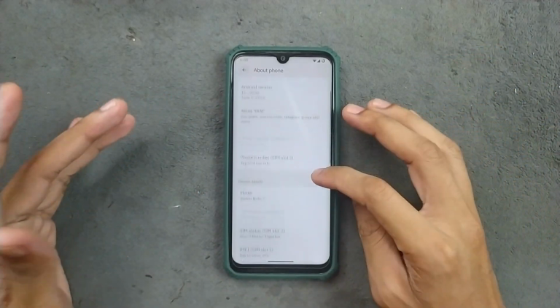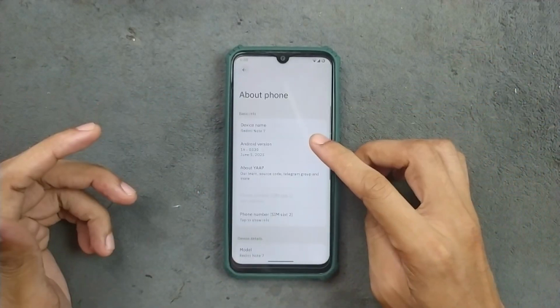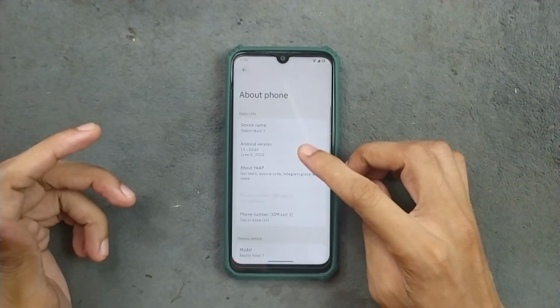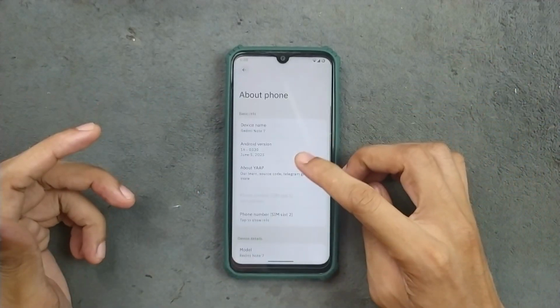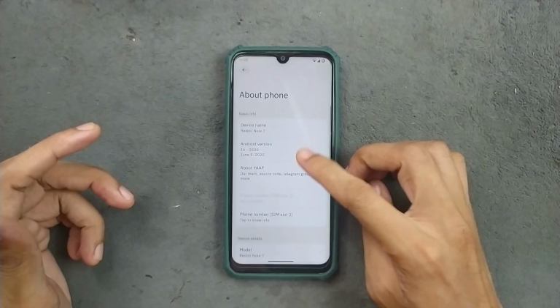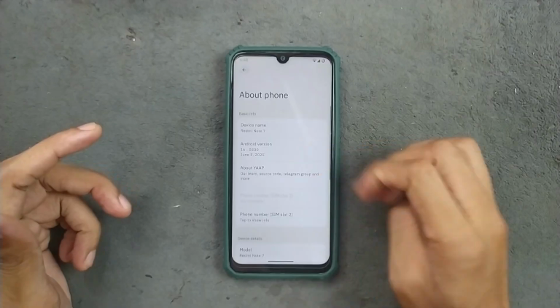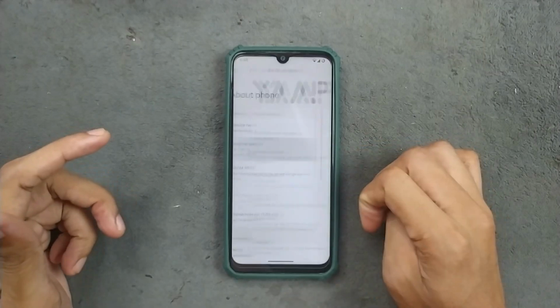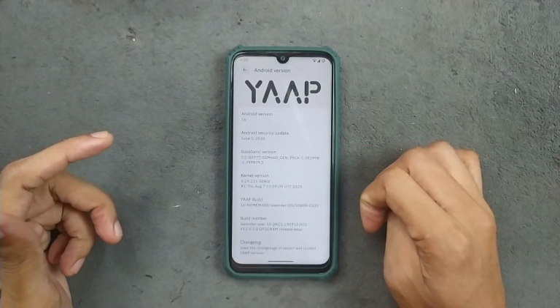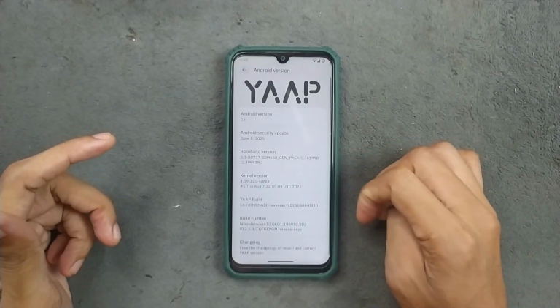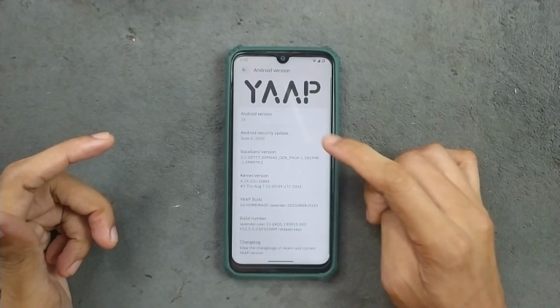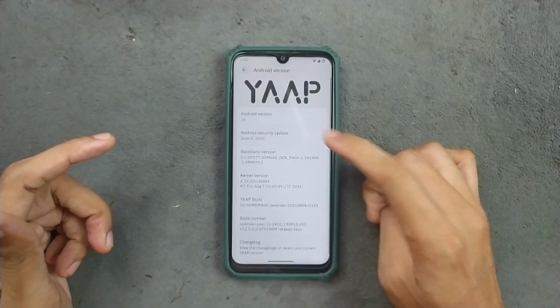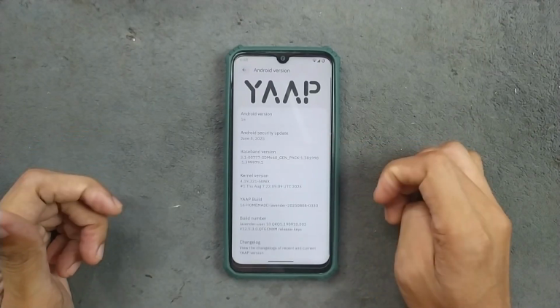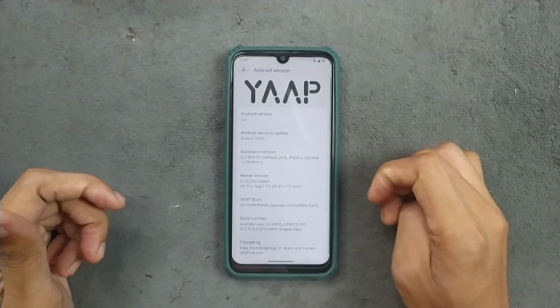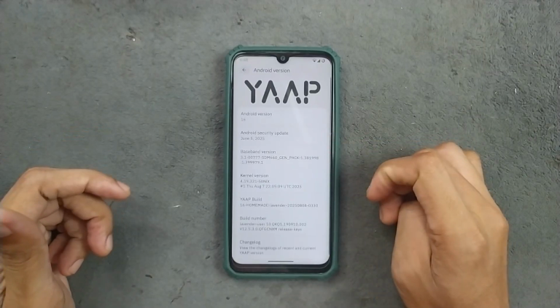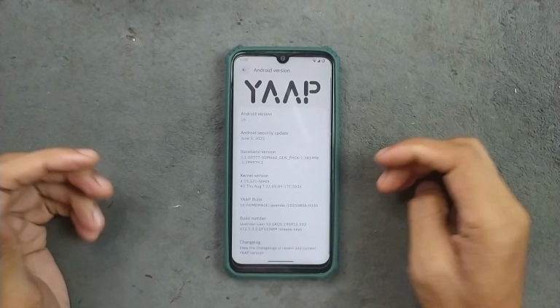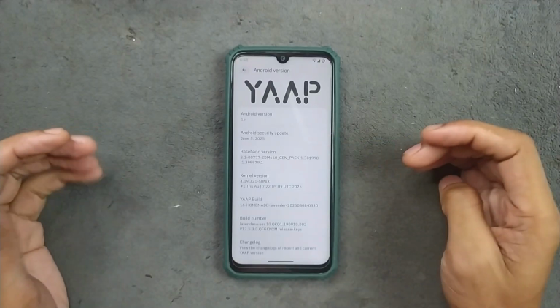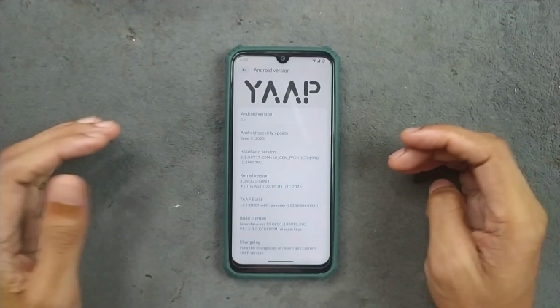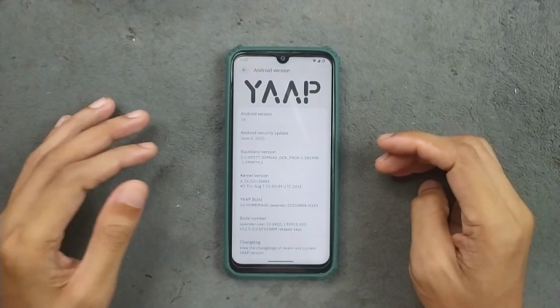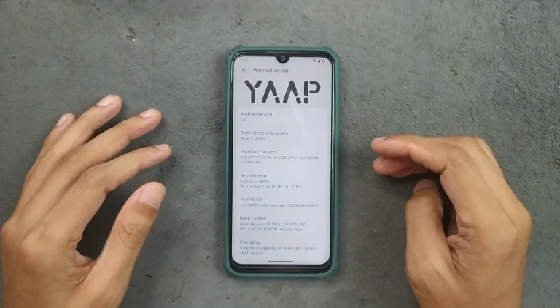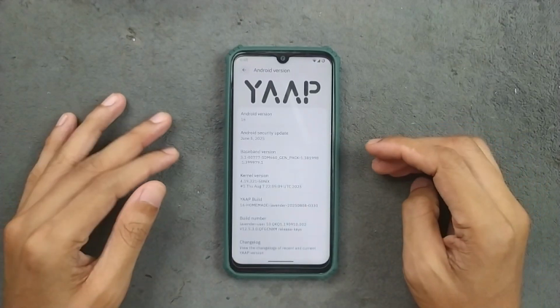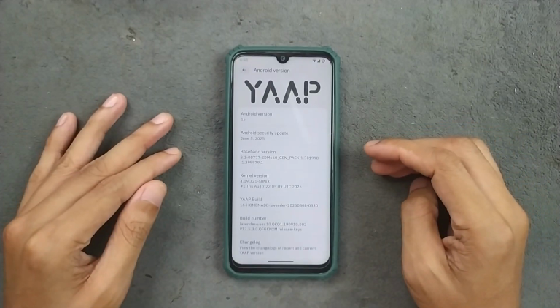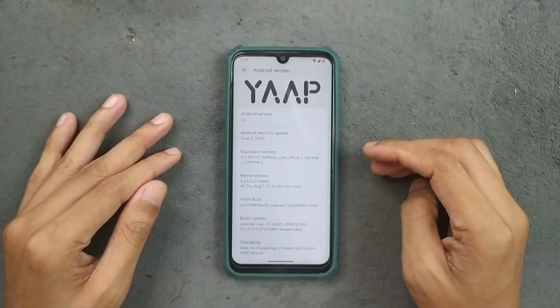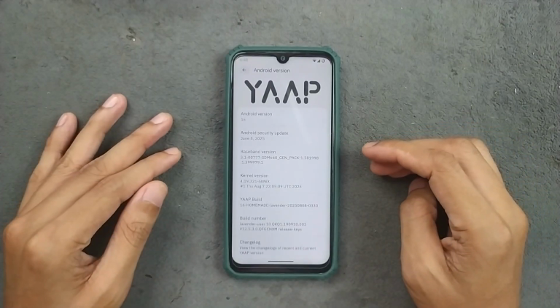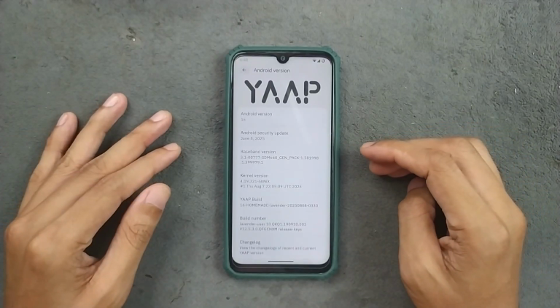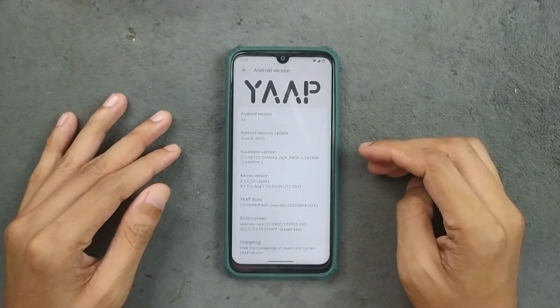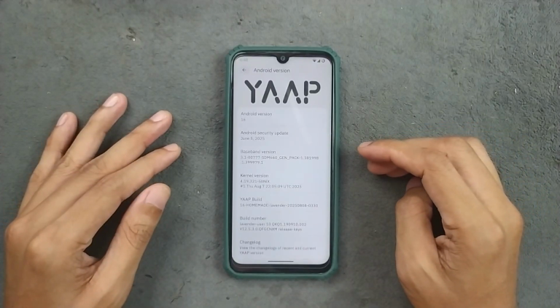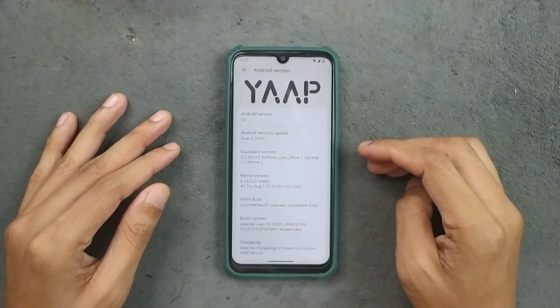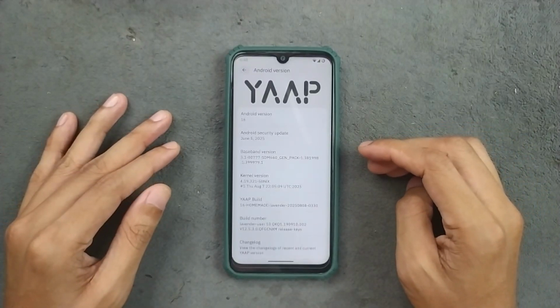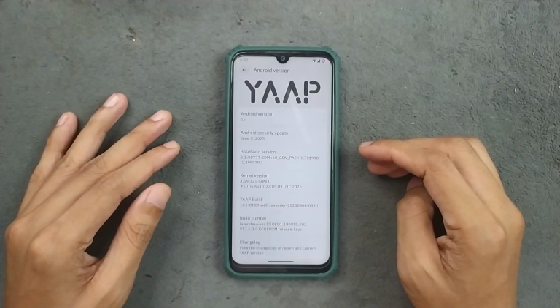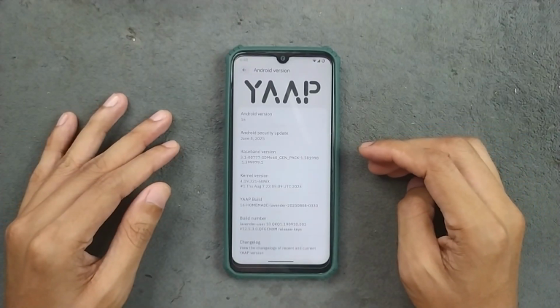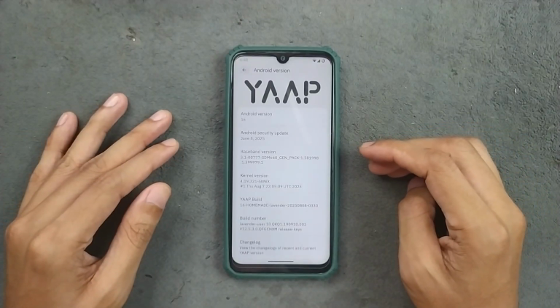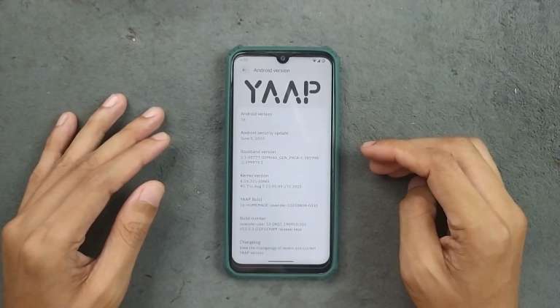As you can see here, the Android version is 16 and the security patch level is 5th of June 2025.